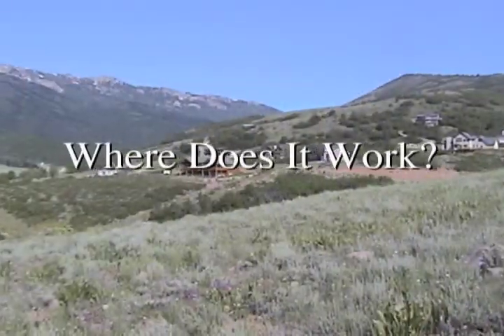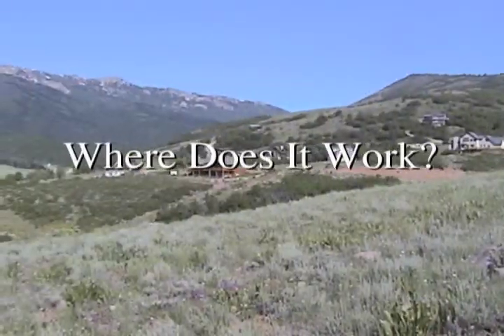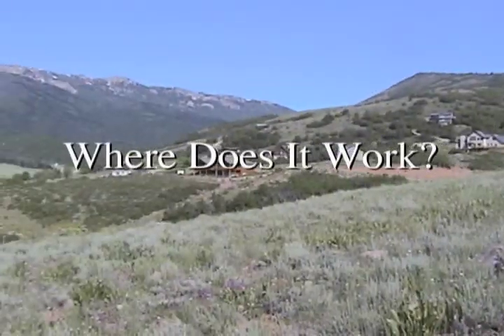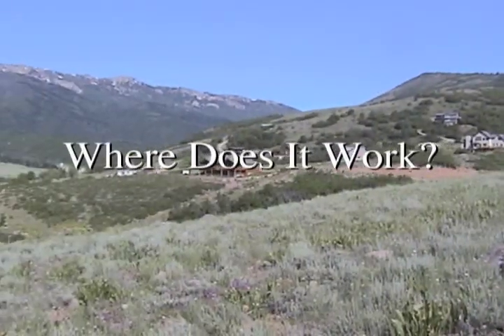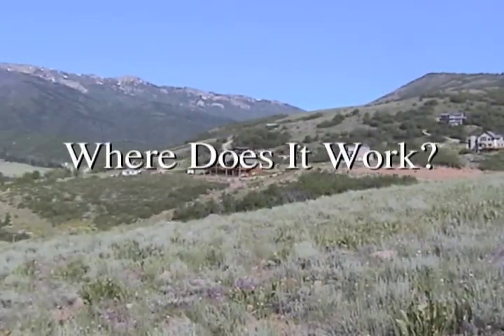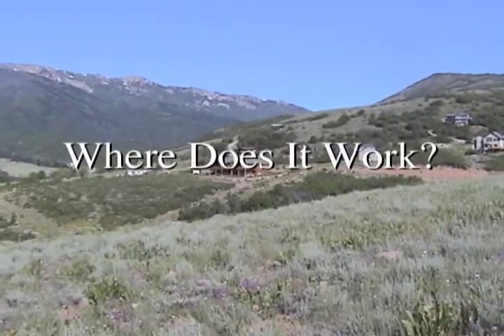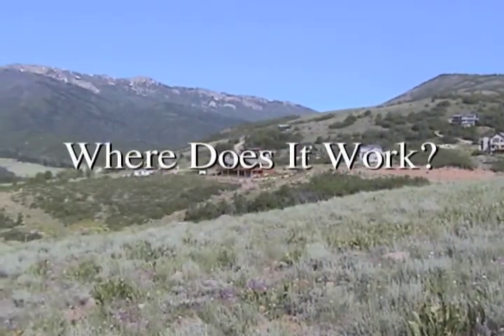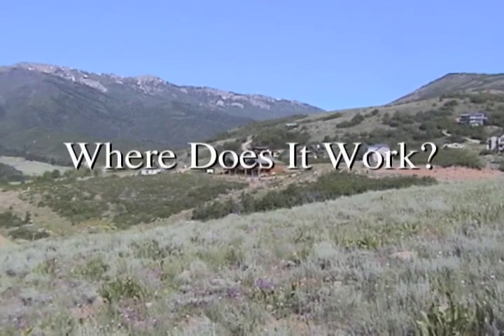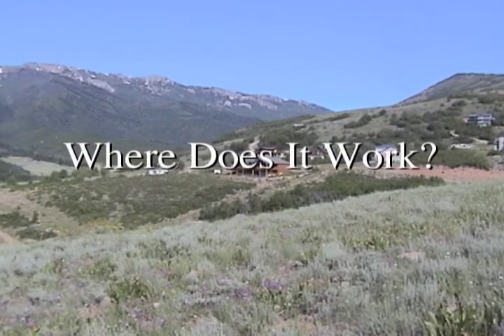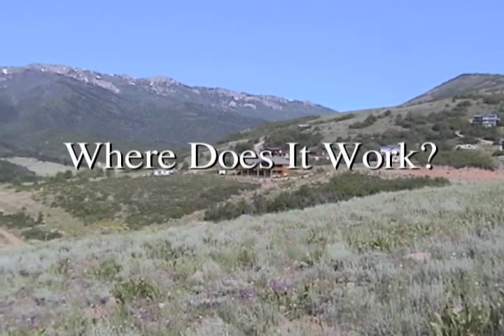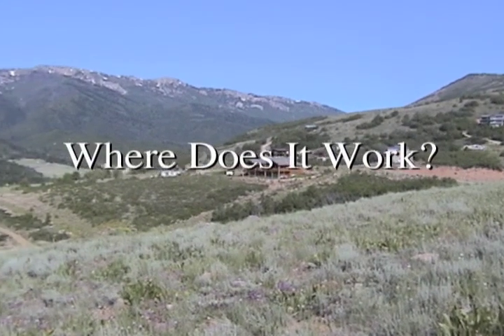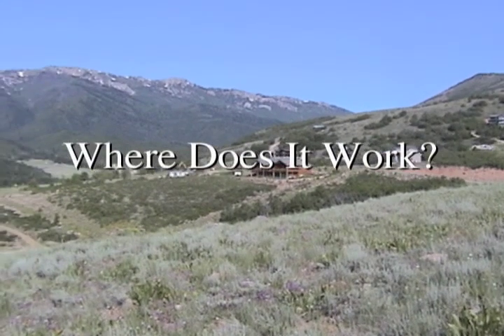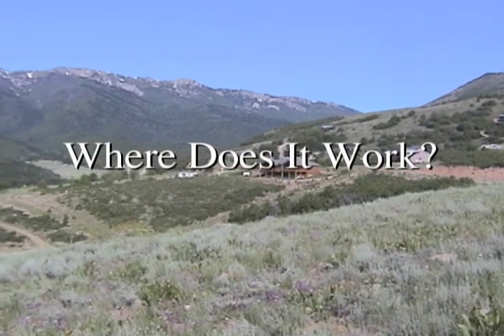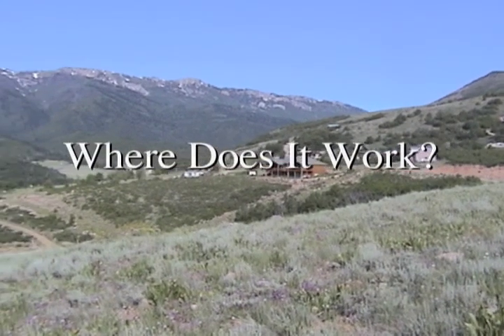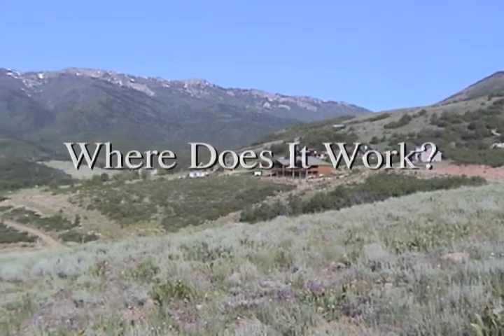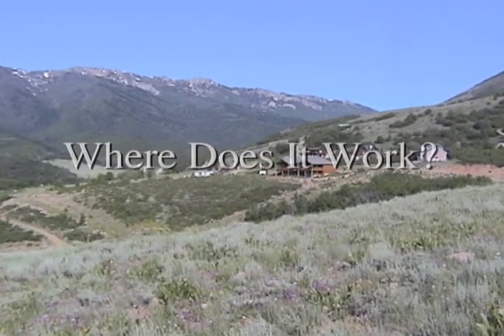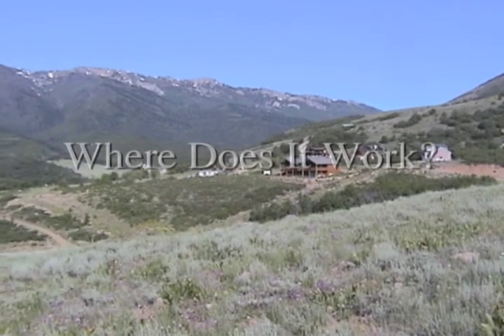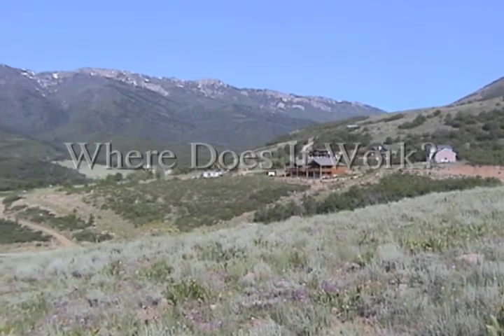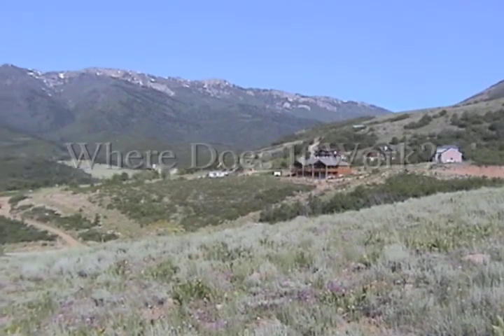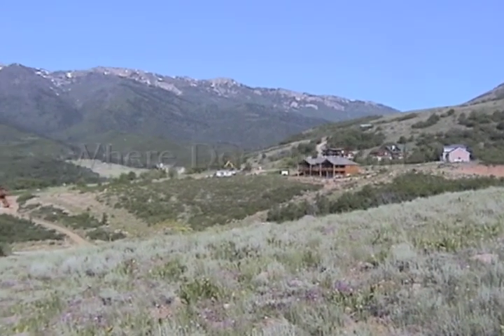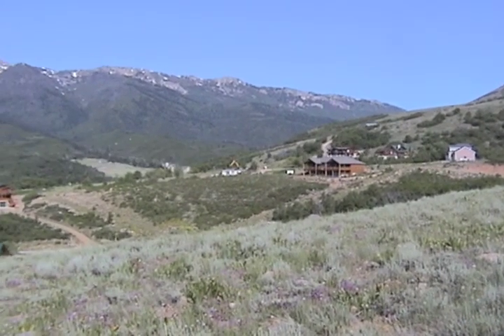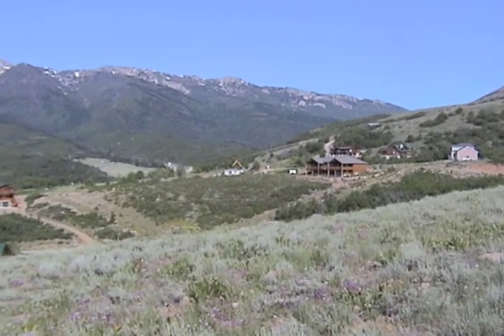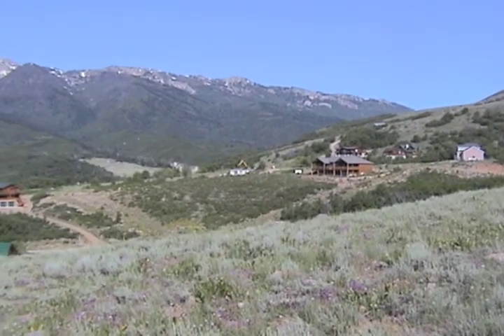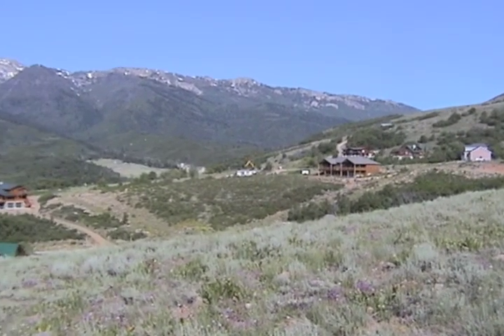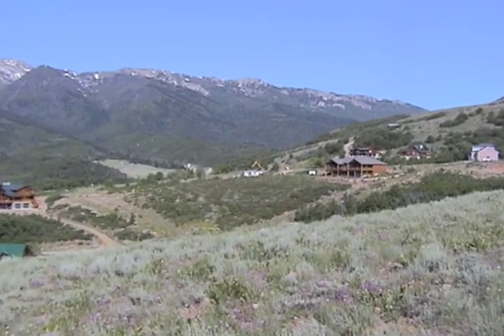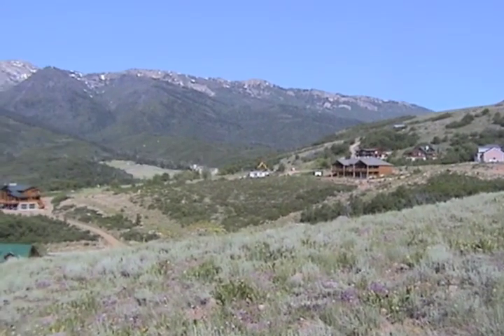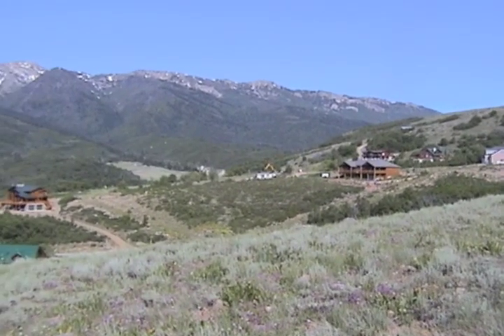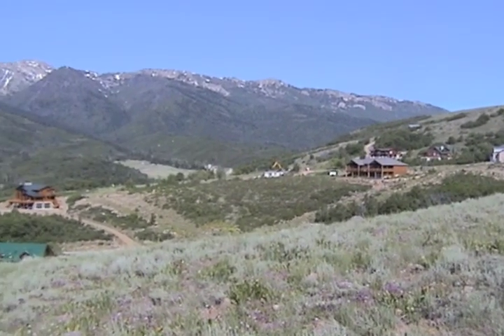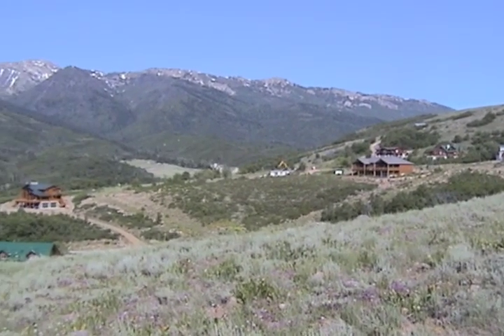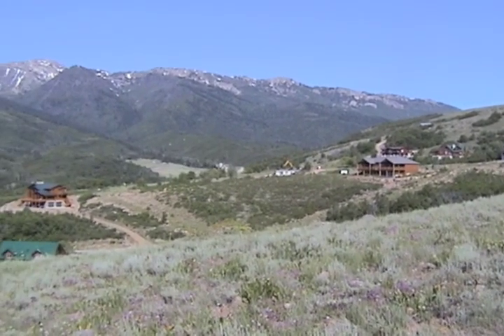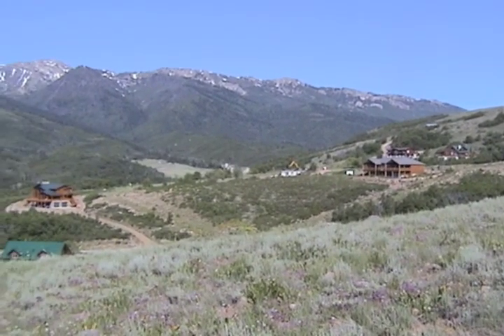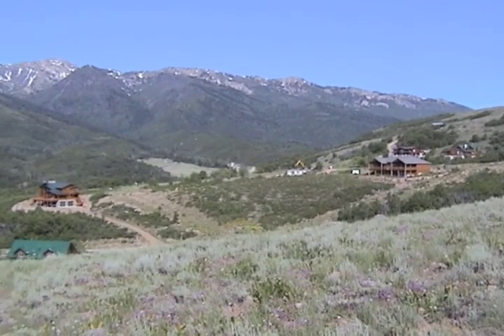In 'Where Does It Work?' you'll find mapping techniques for choosing potential treatment sites.